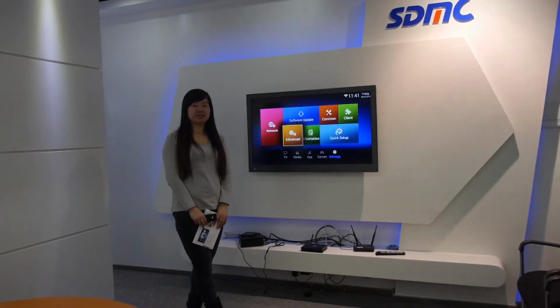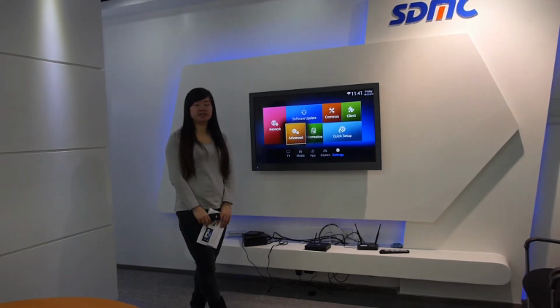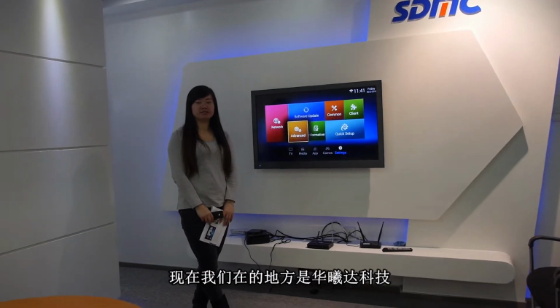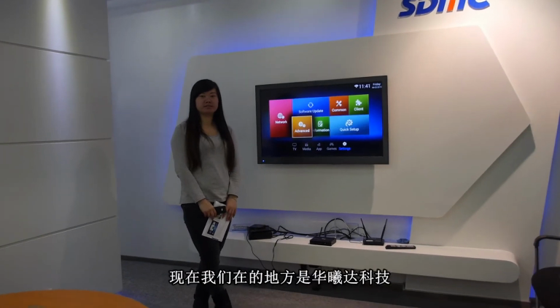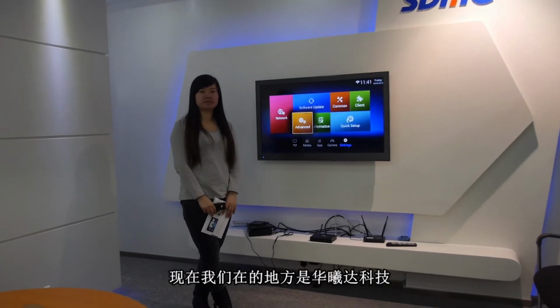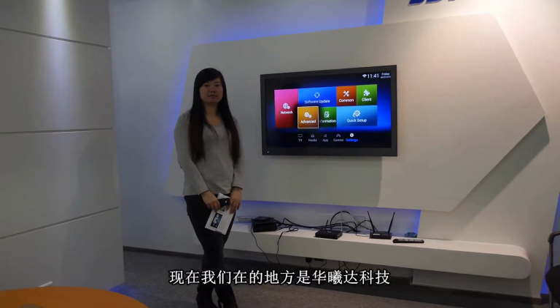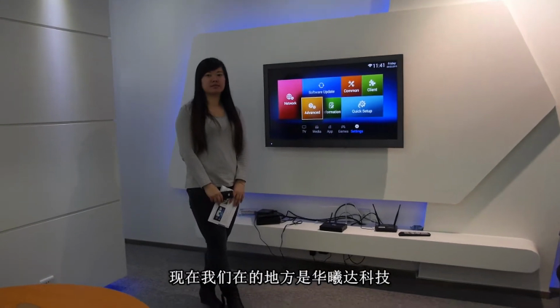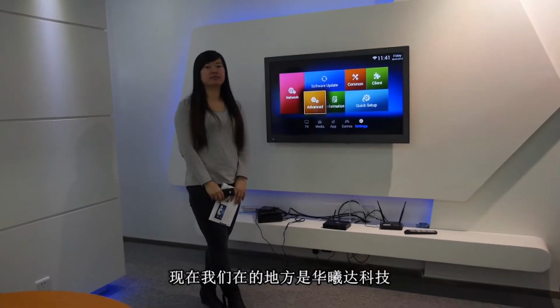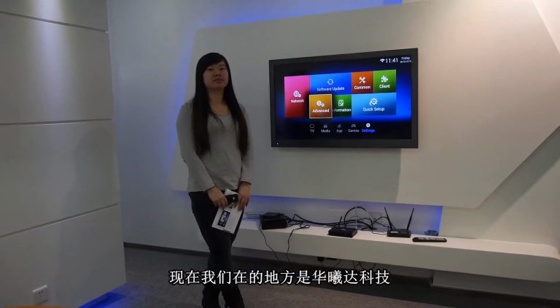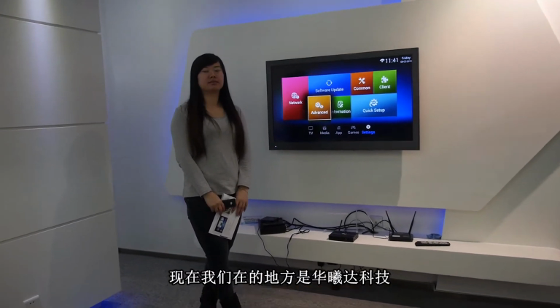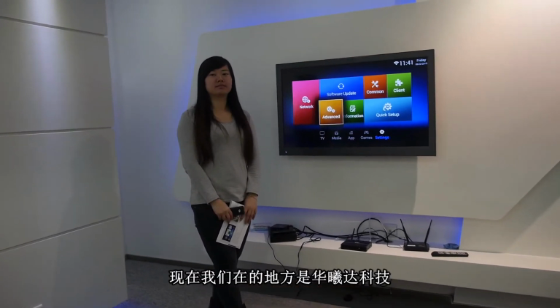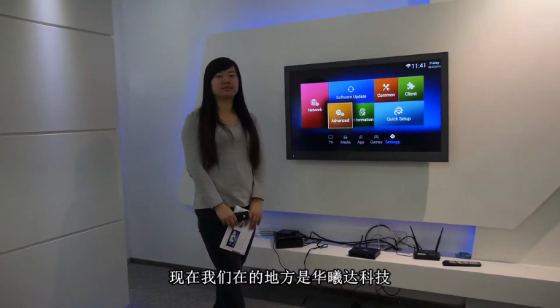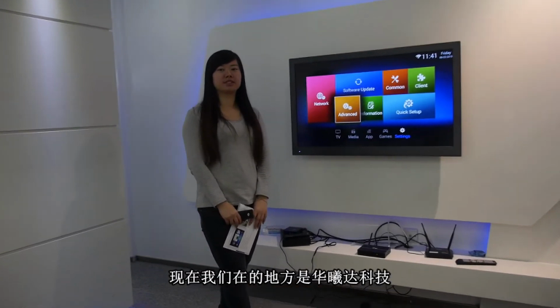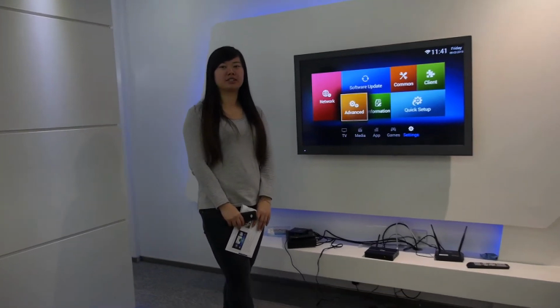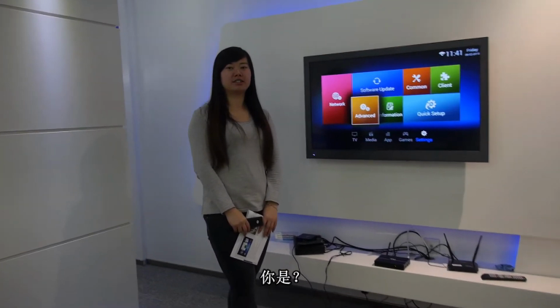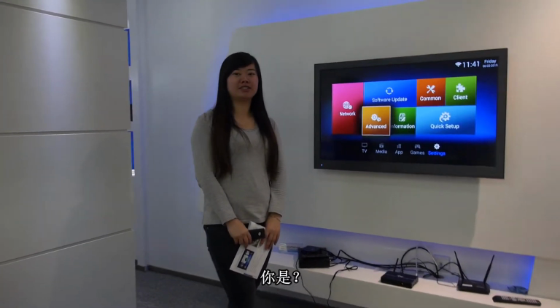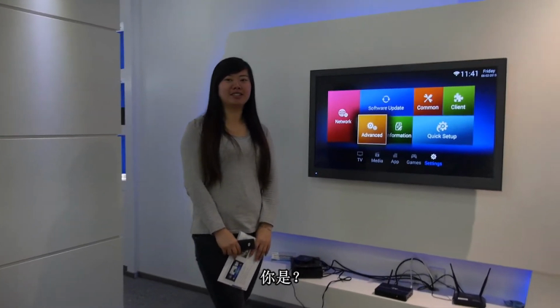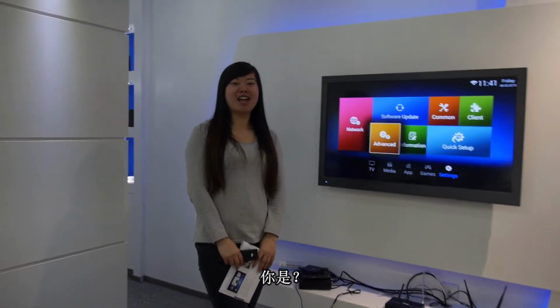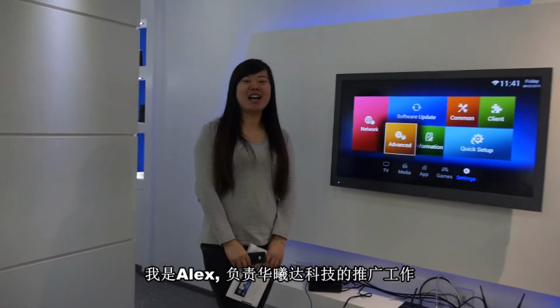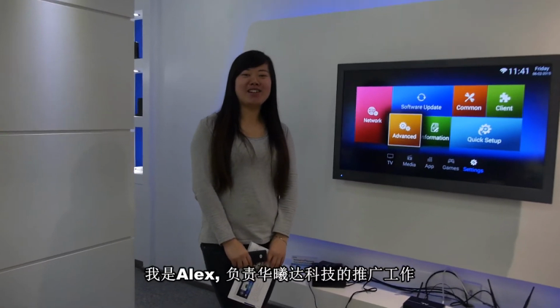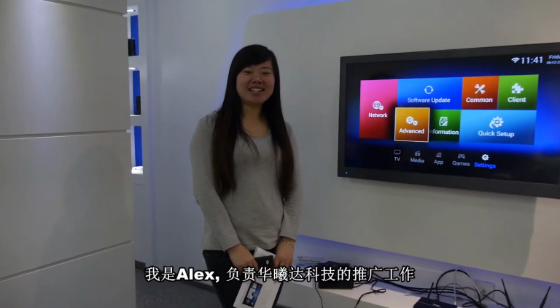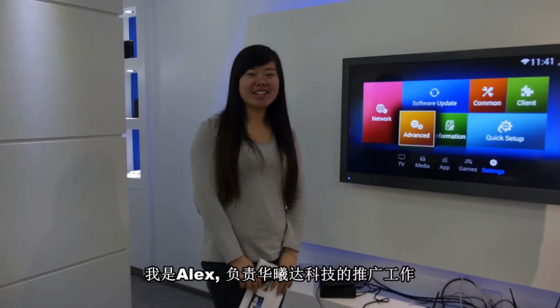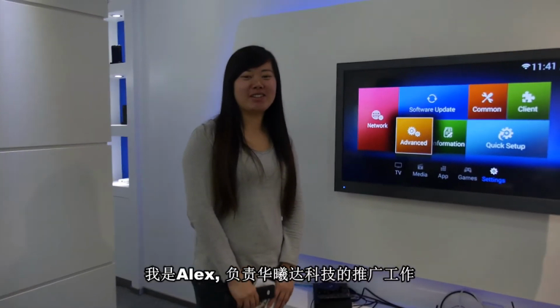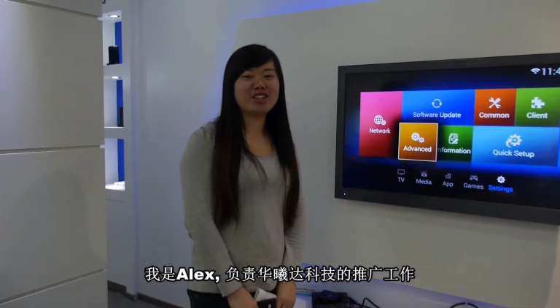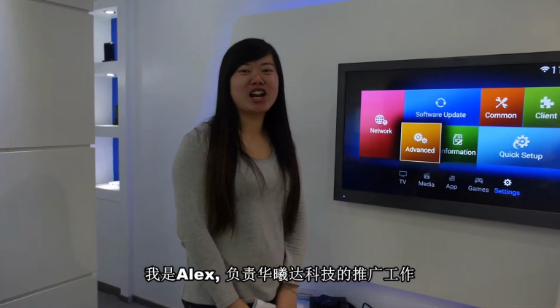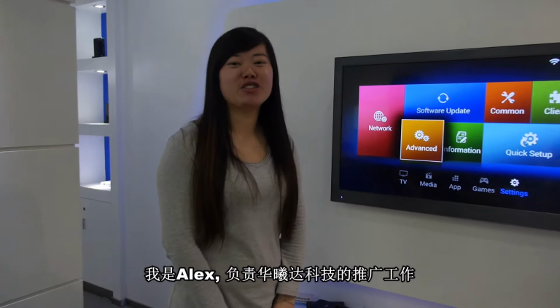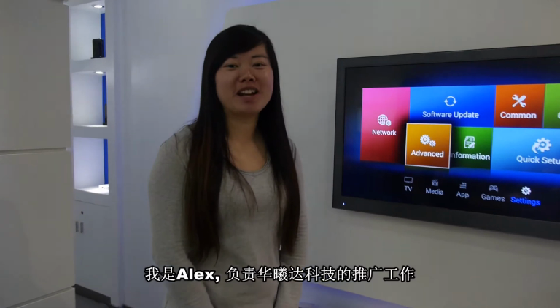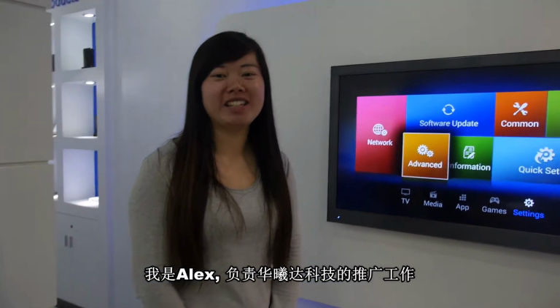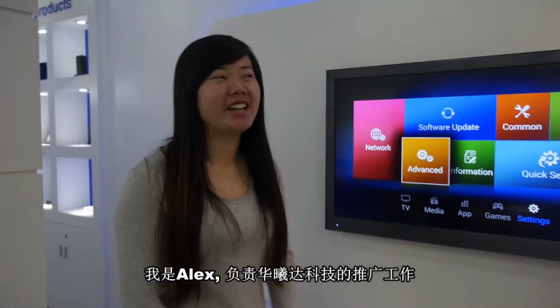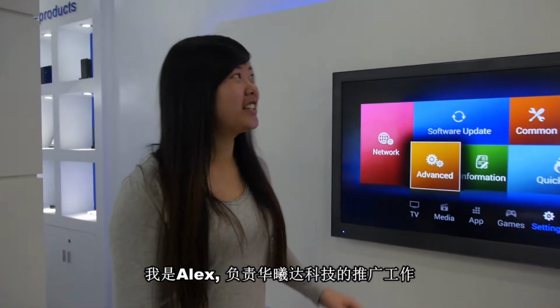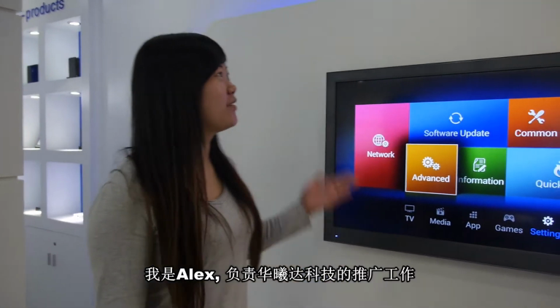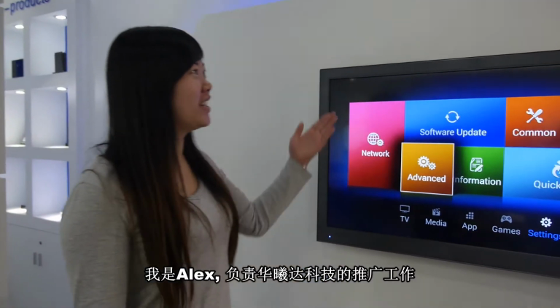We're here at the SDMC. I'm Alice, and I'm in charge of marketing at SDMC.